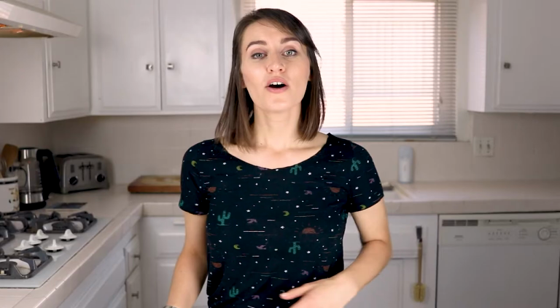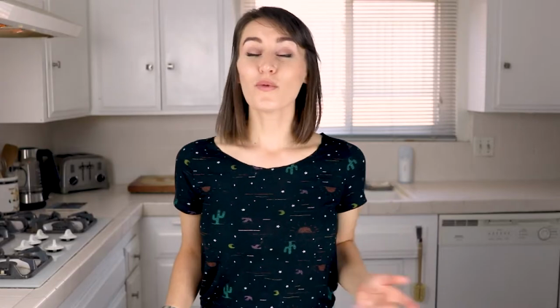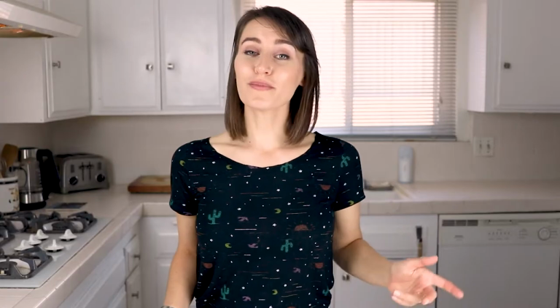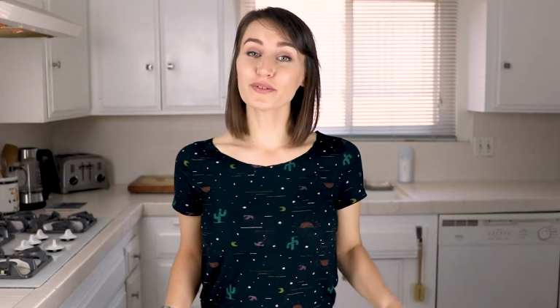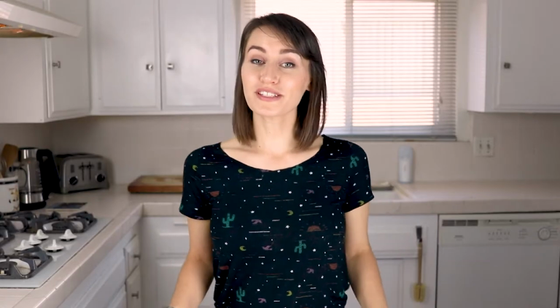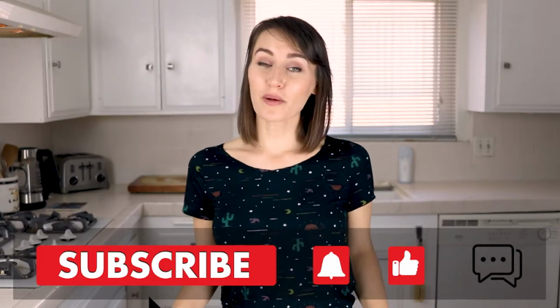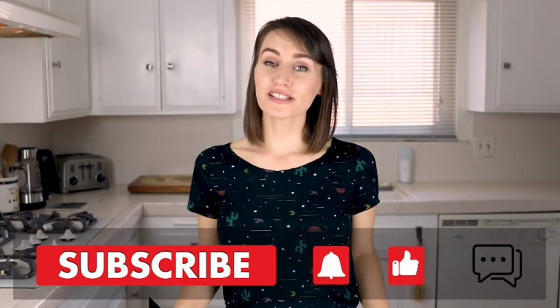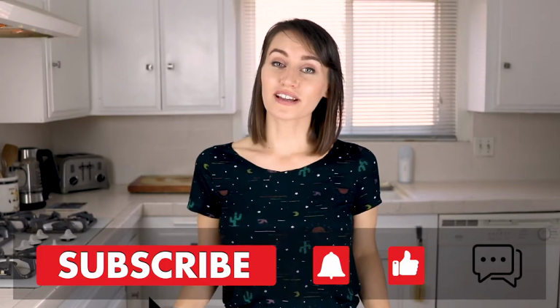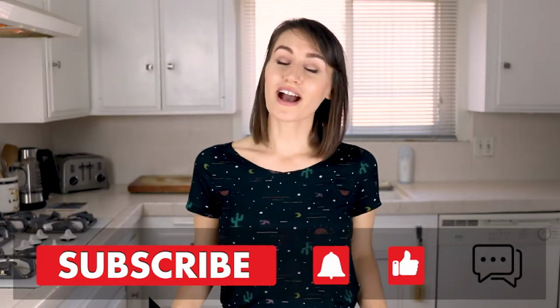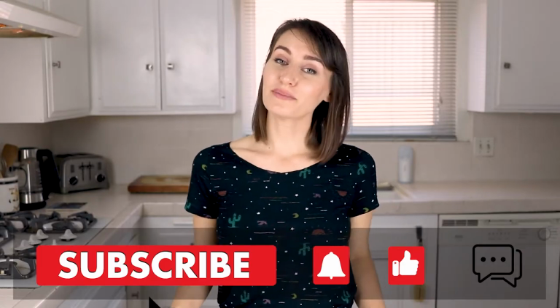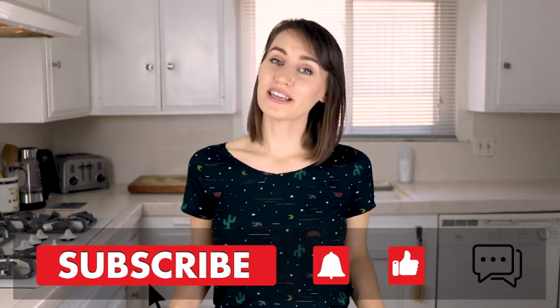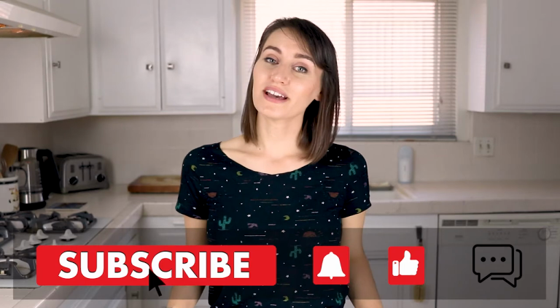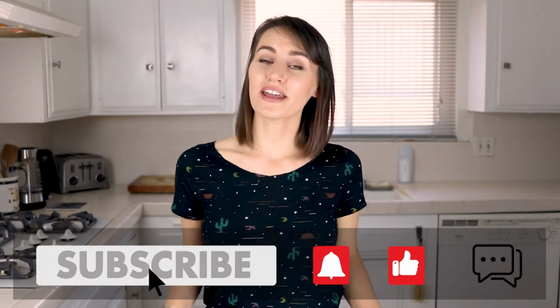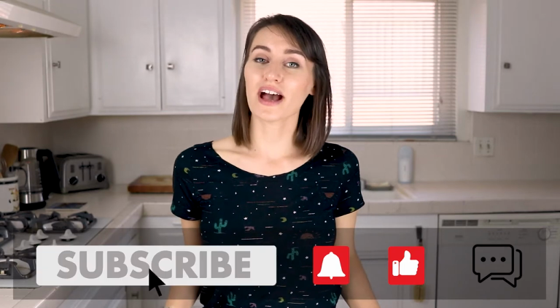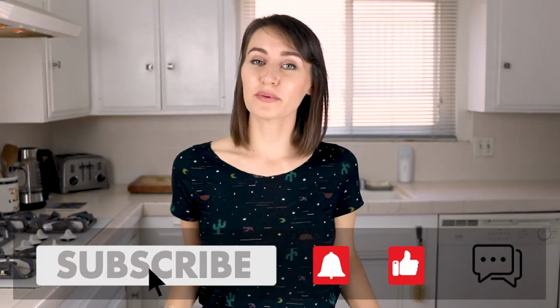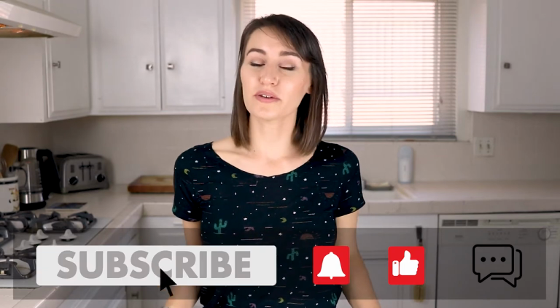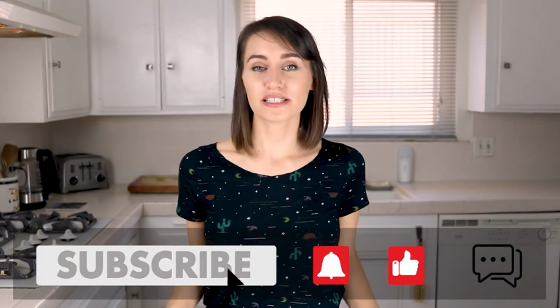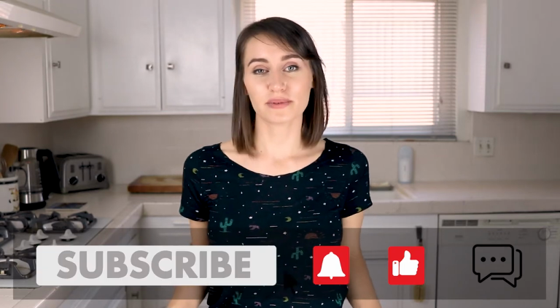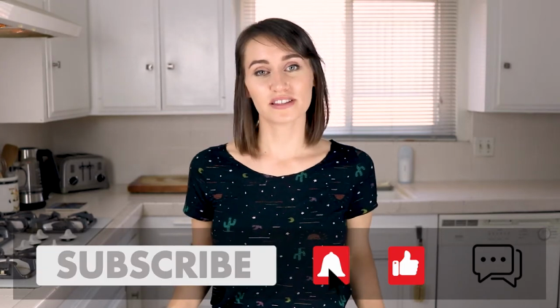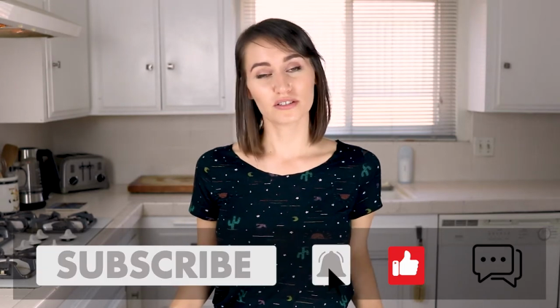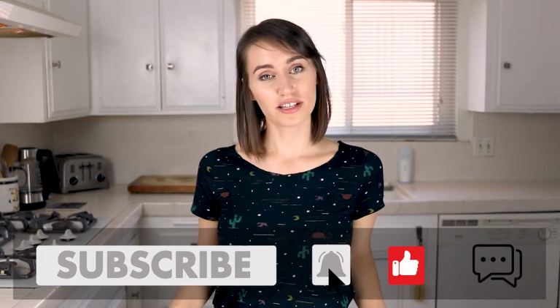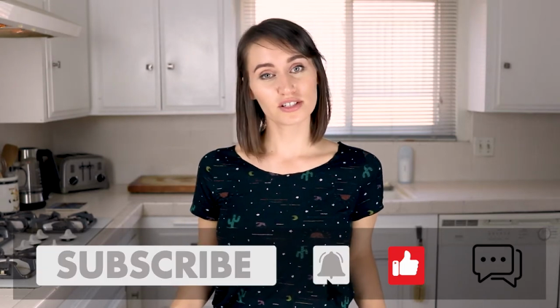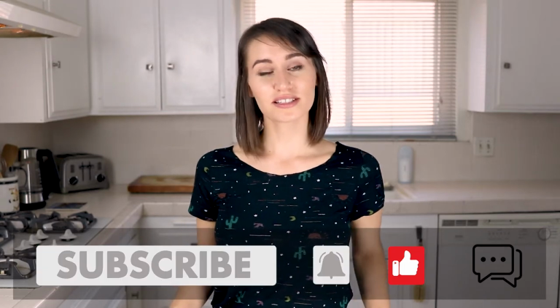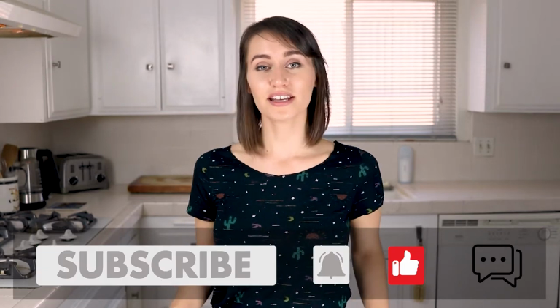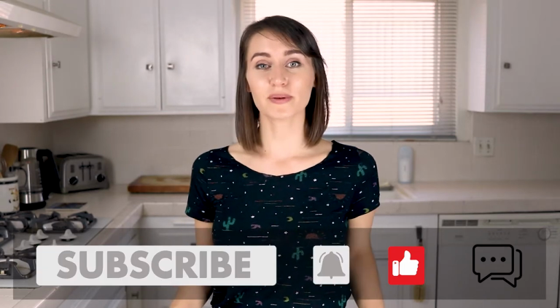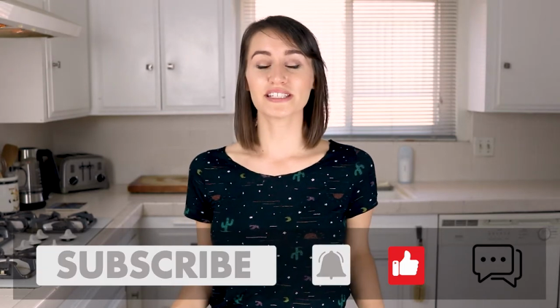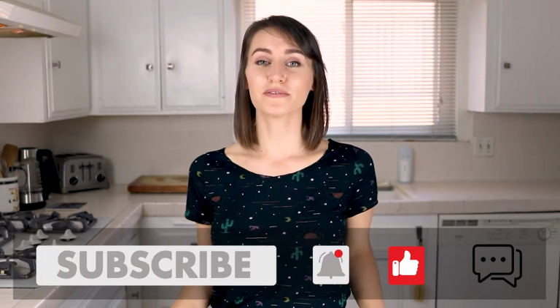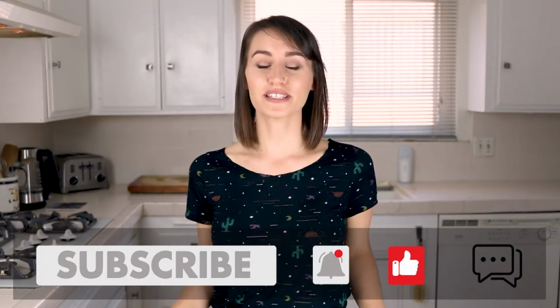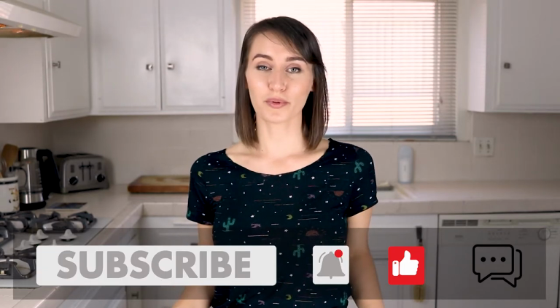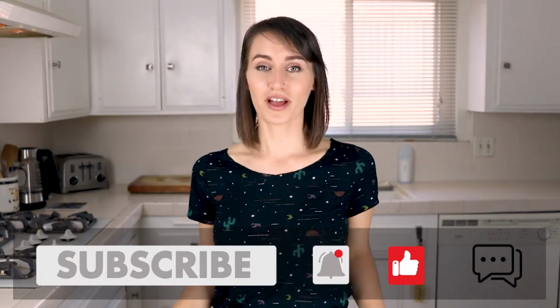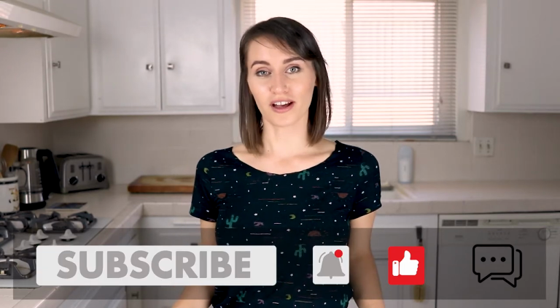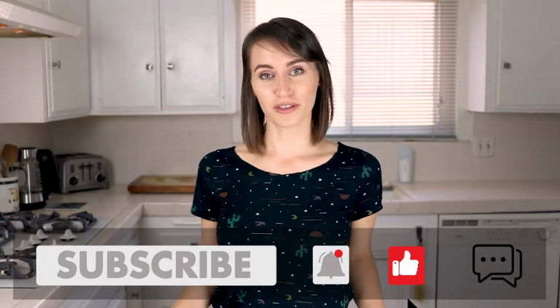Welcome back to Plants Not Plastic. I'm Nikita and I bring you recipes that are delicious, inexpensive, simple, and healthy.